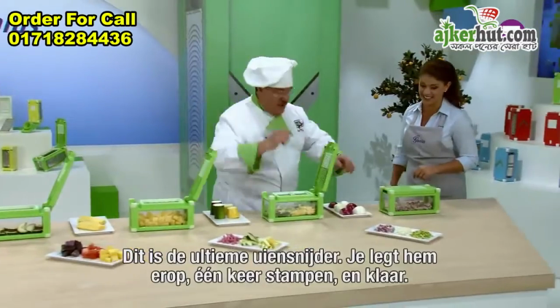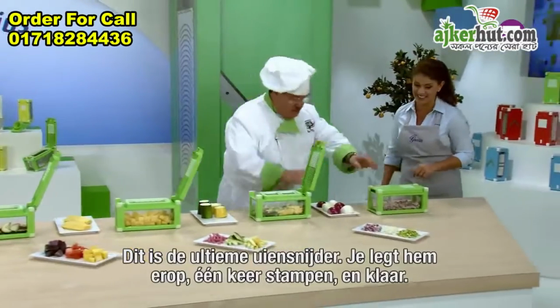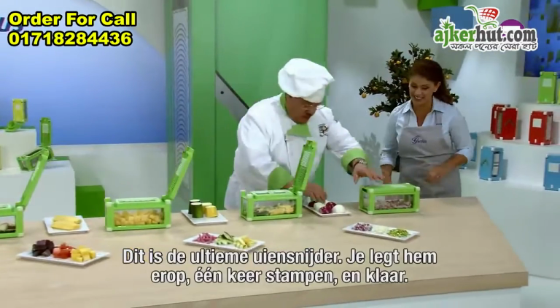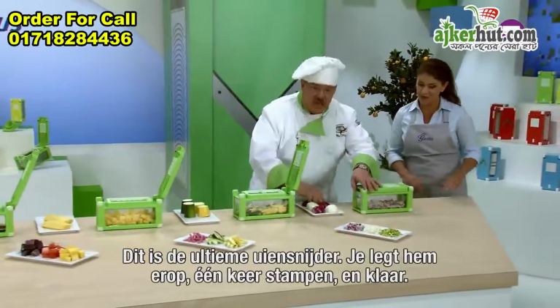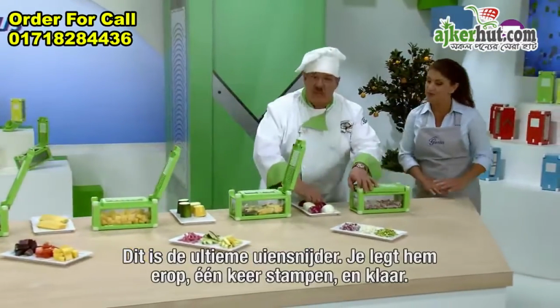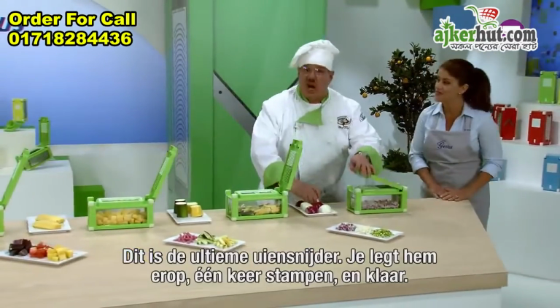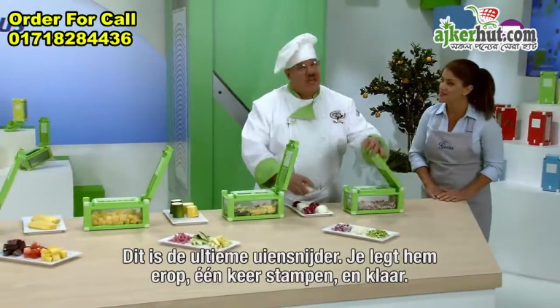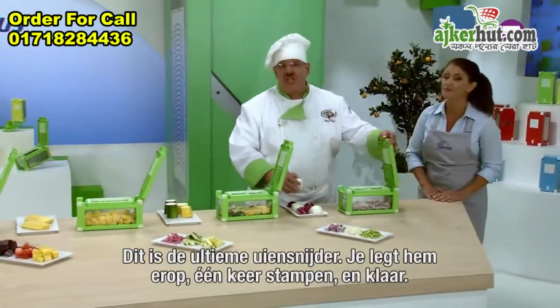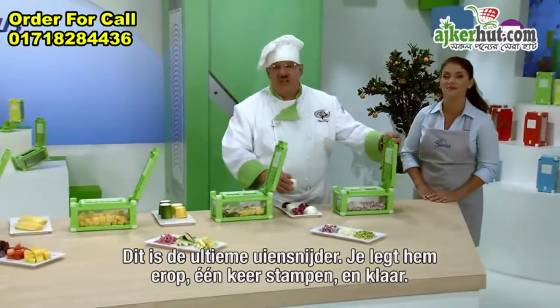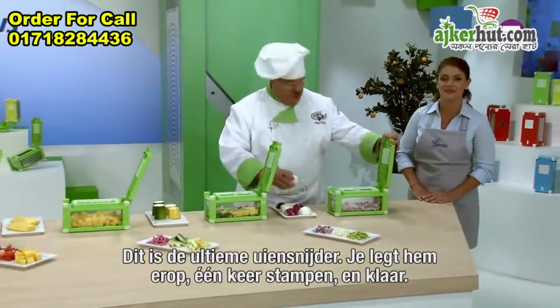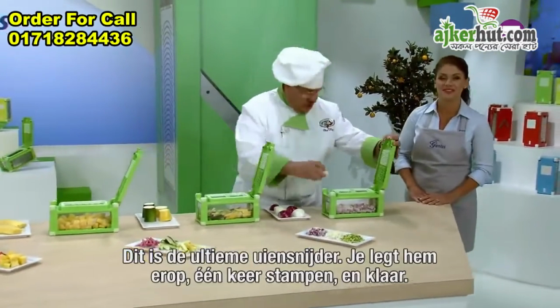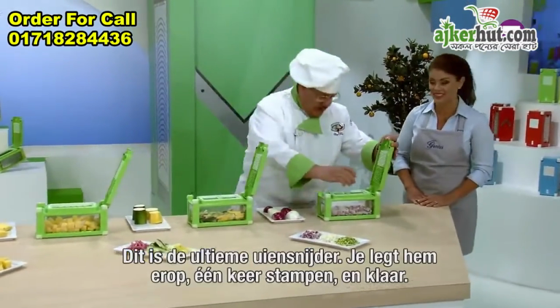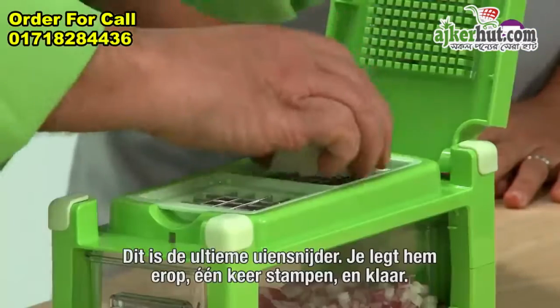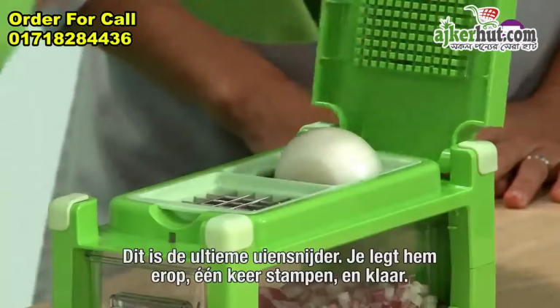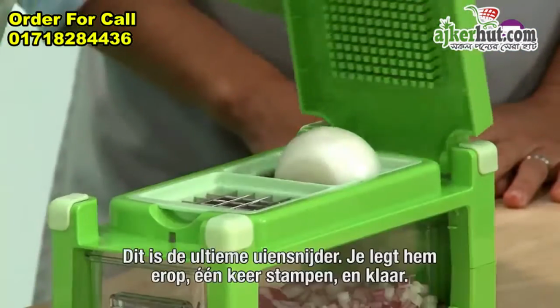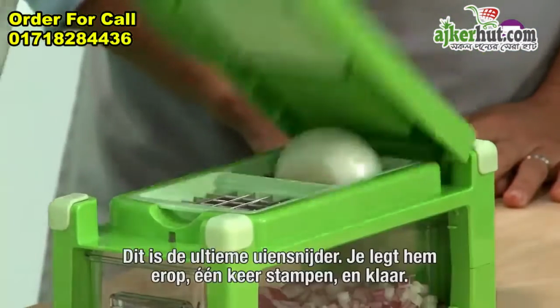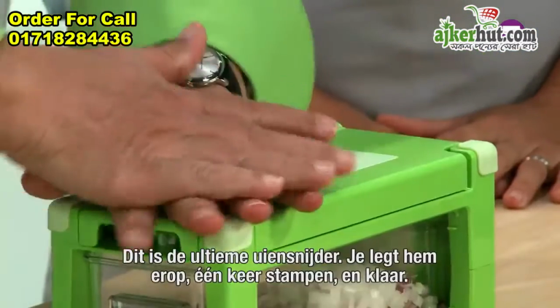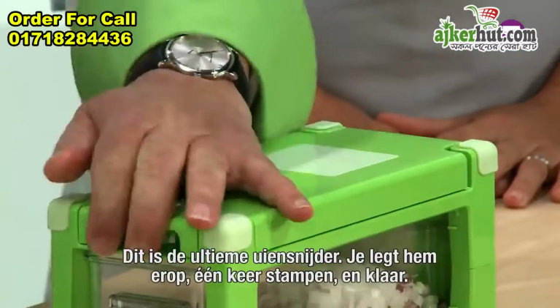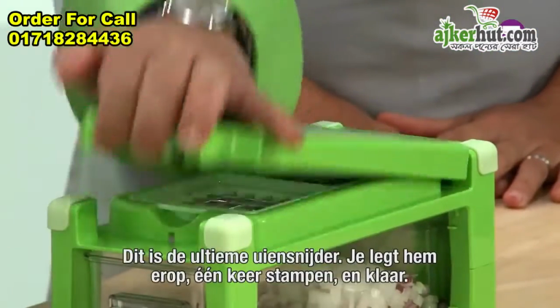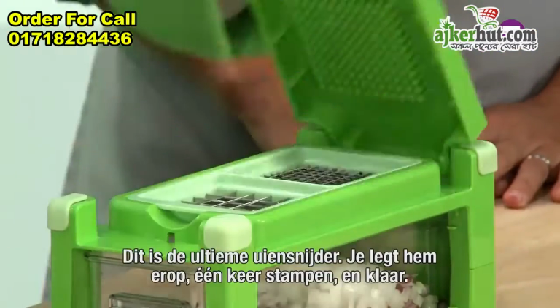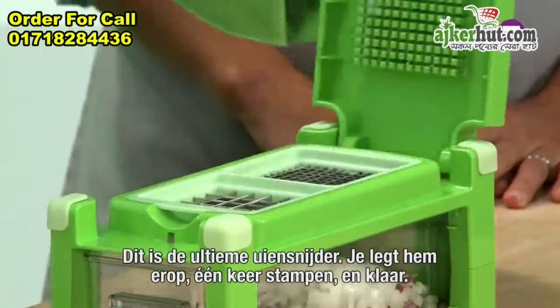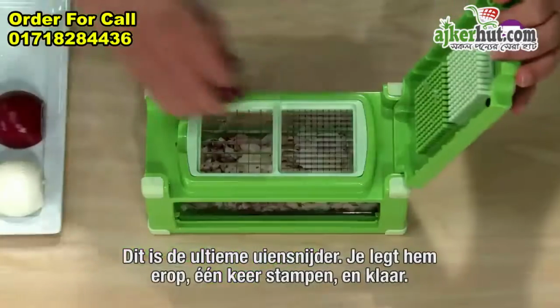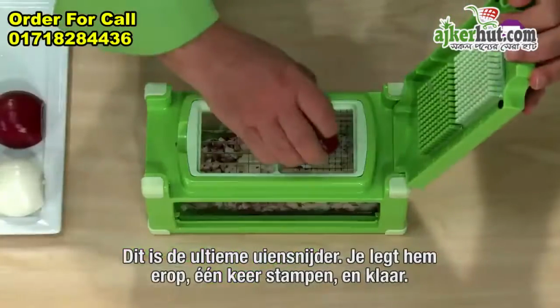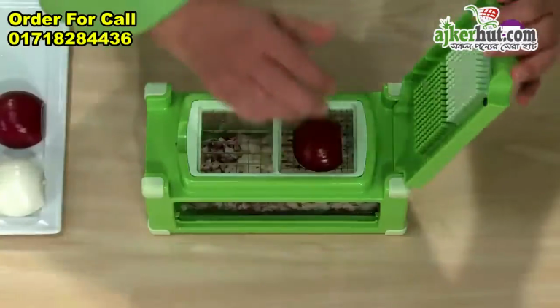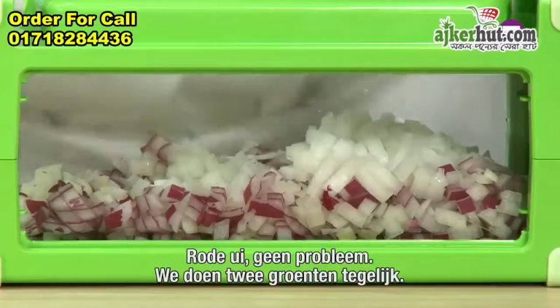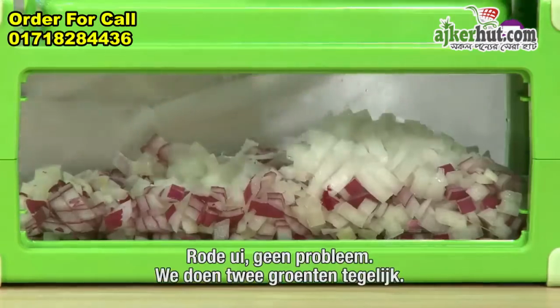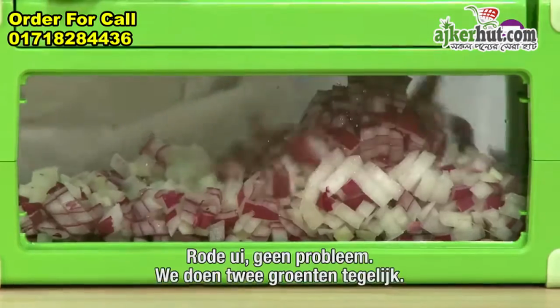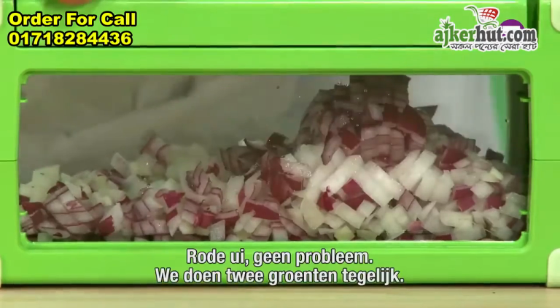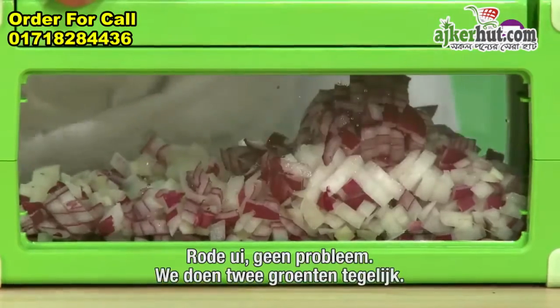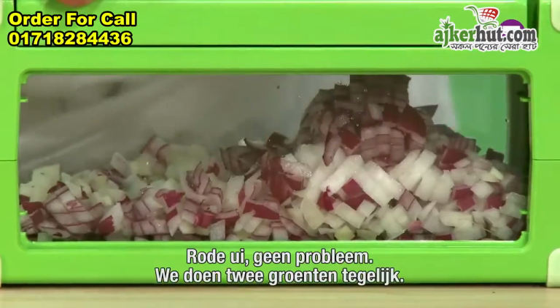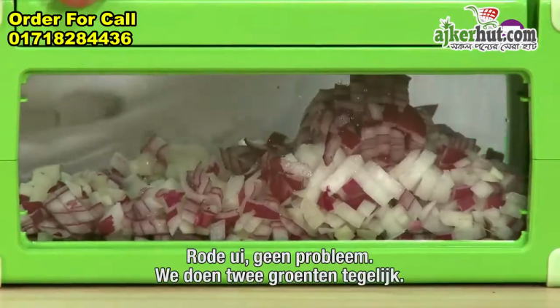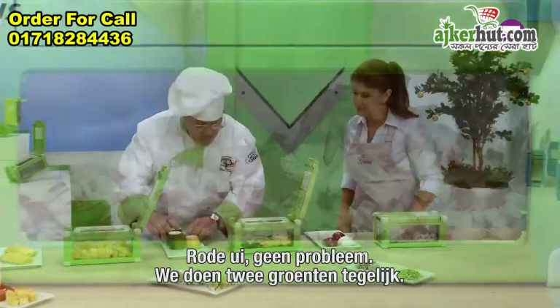And friends, when it comes to onions, there's none better. Place it on, one push and chop. Red onion? No problem.